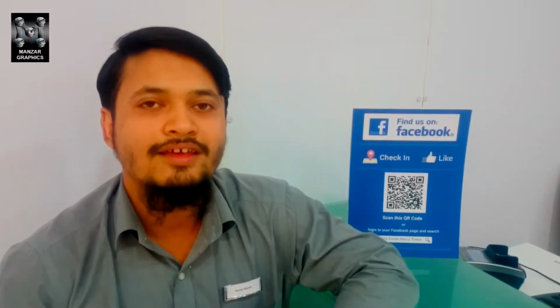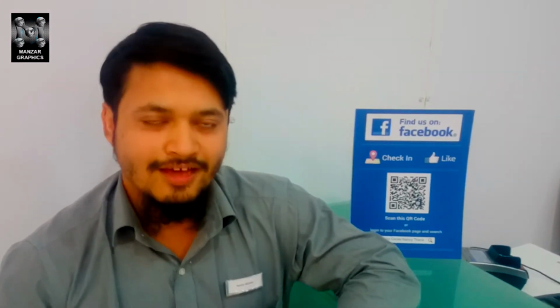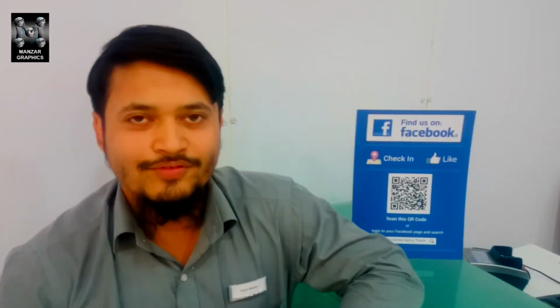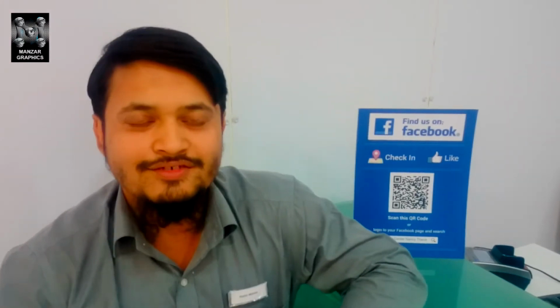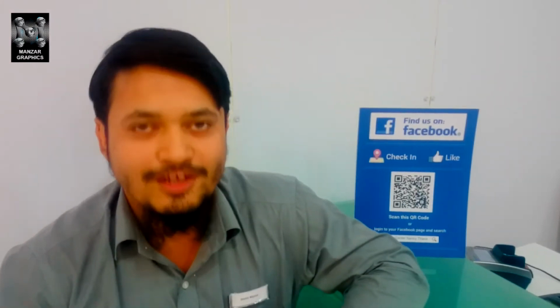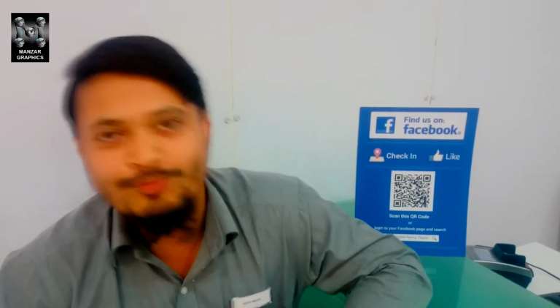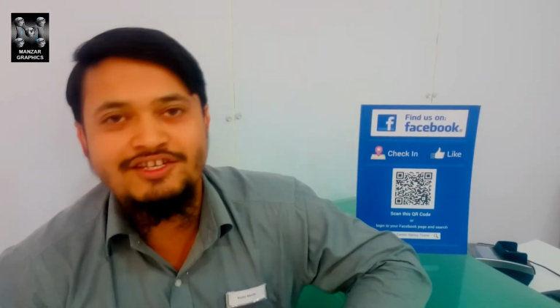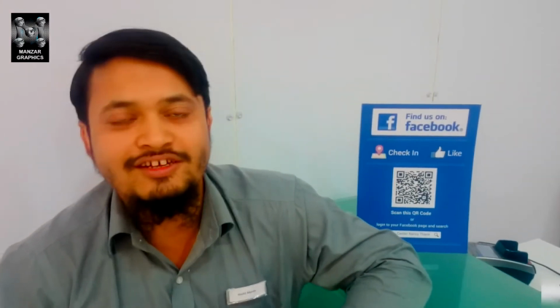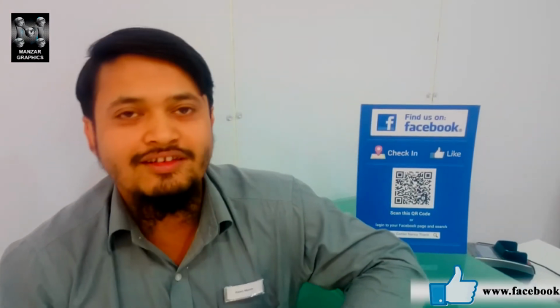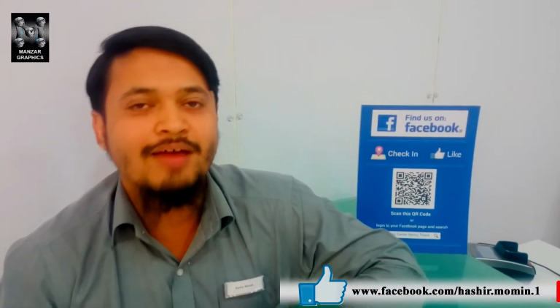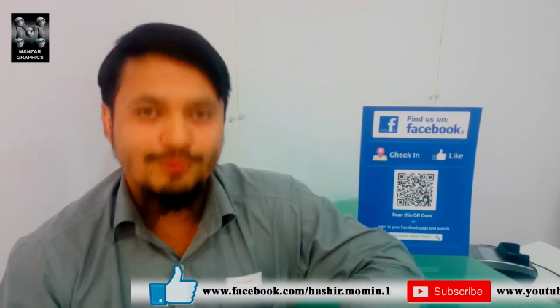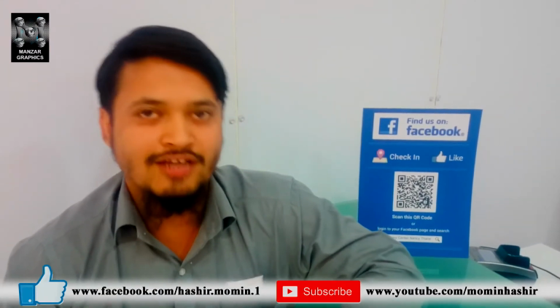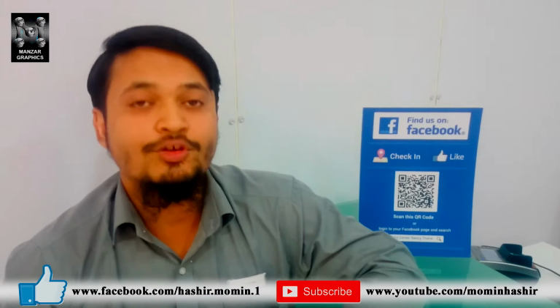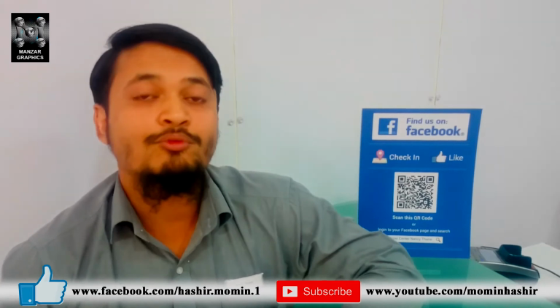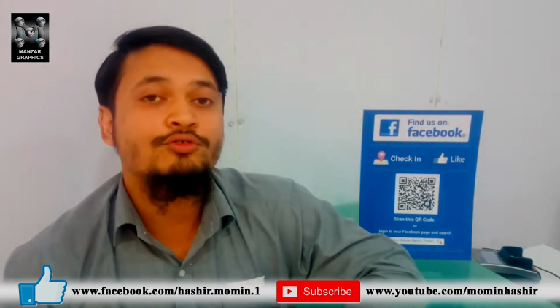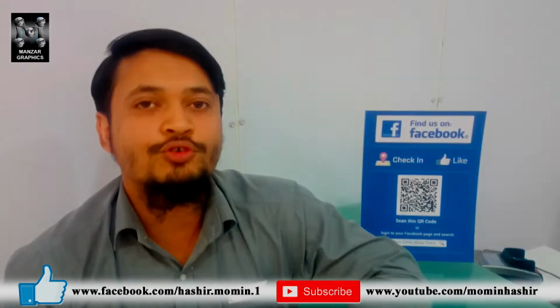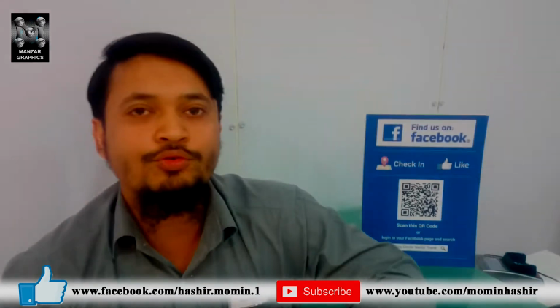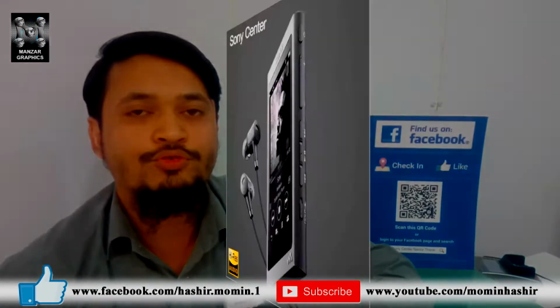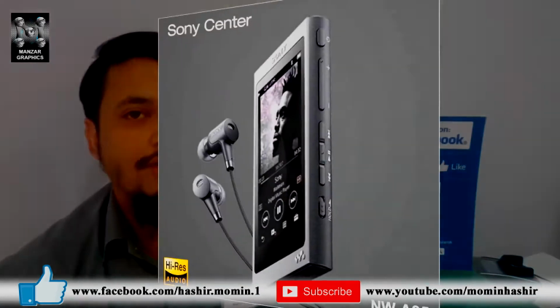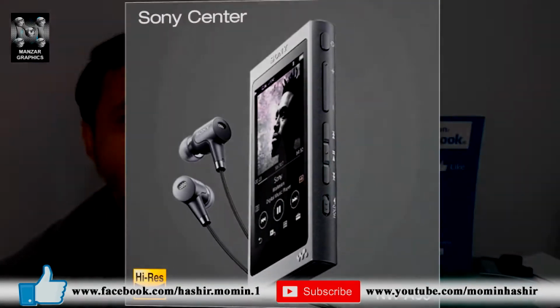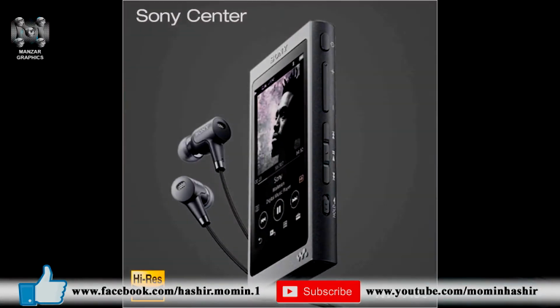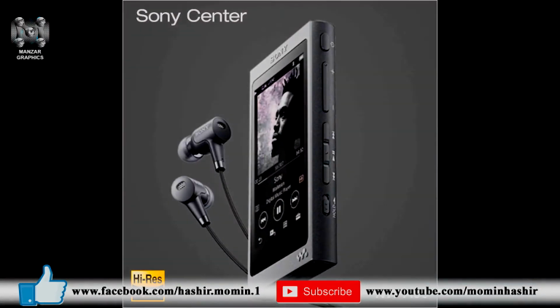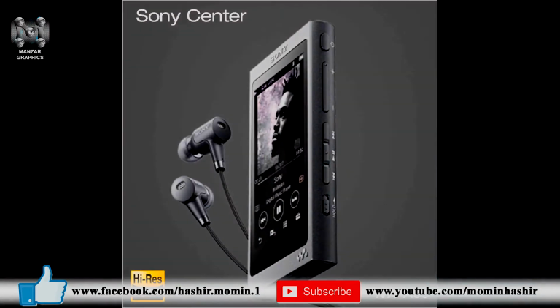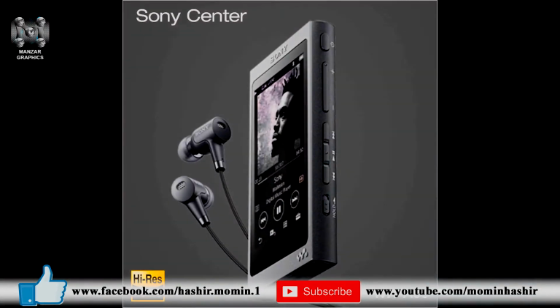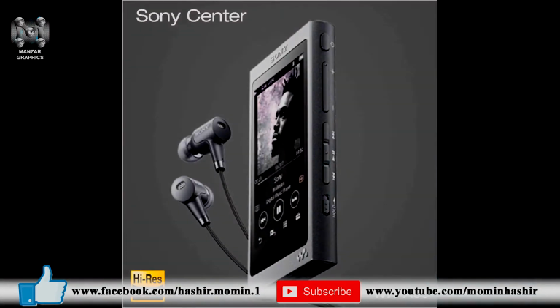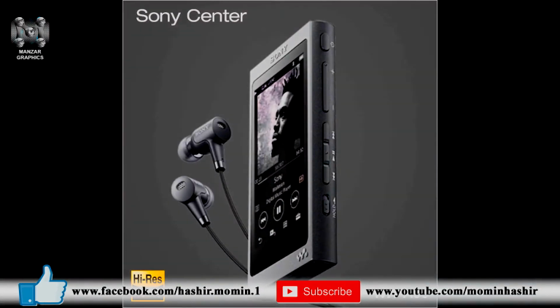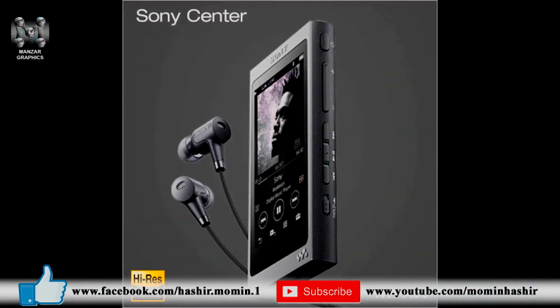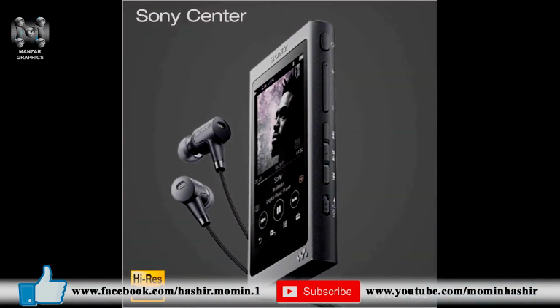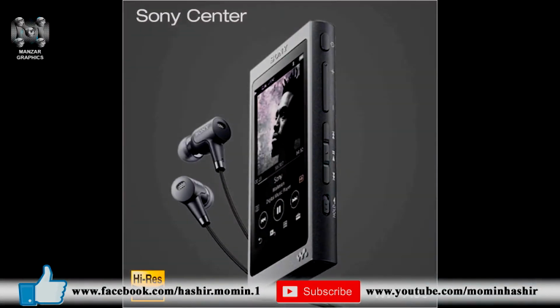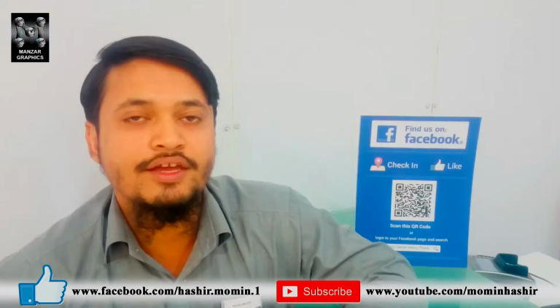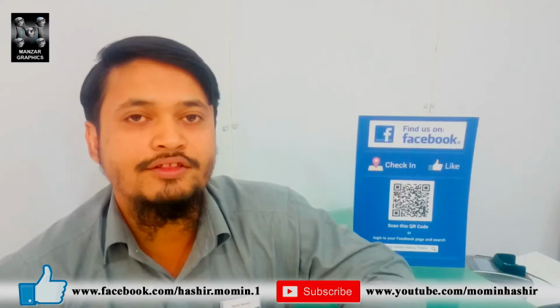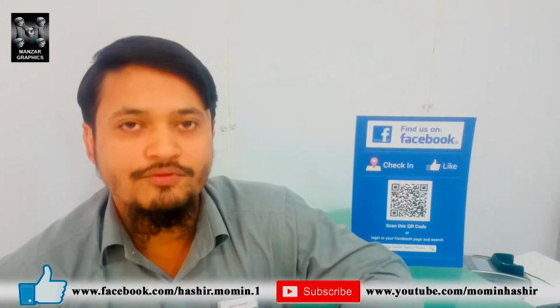Hello friends, welcome to my channel. I am Omul Hashi. Today I am going to show you Sony's latest Hi-Res Walkman NW-A35.